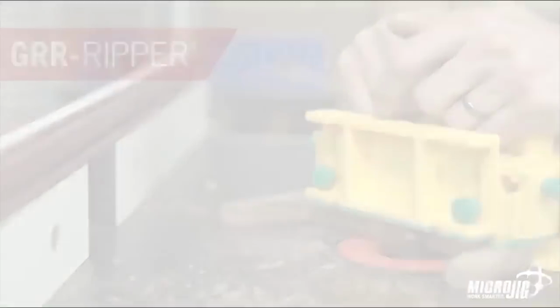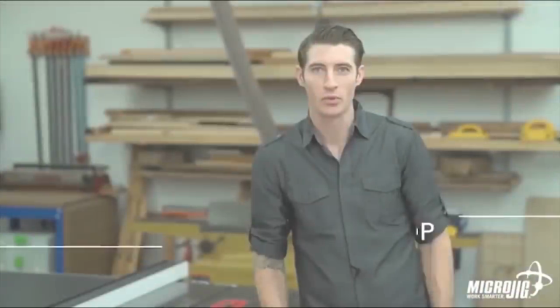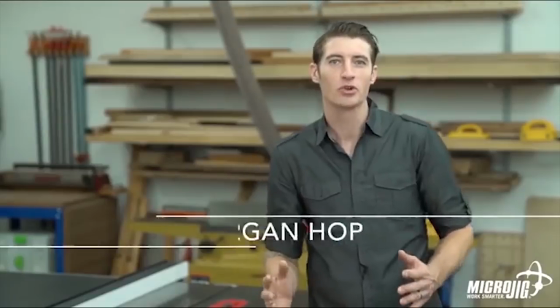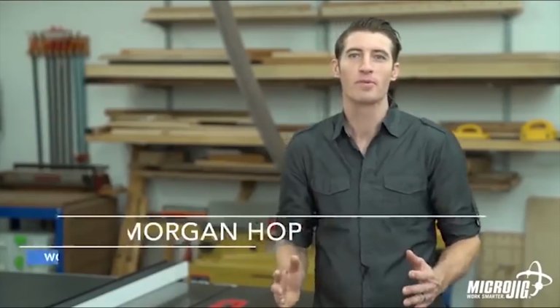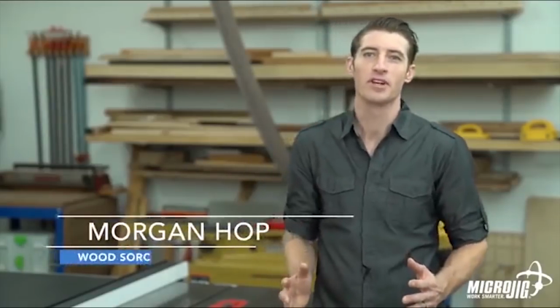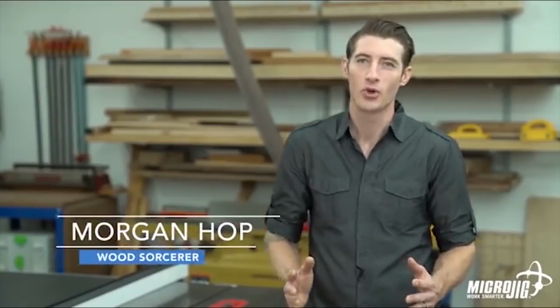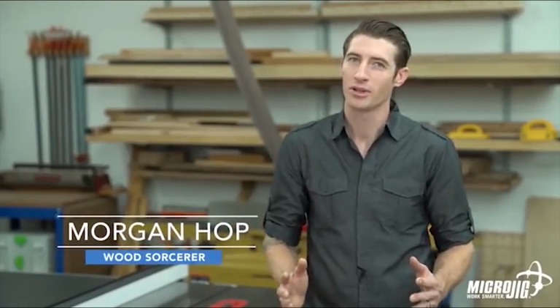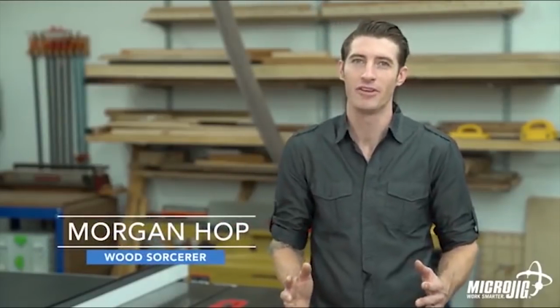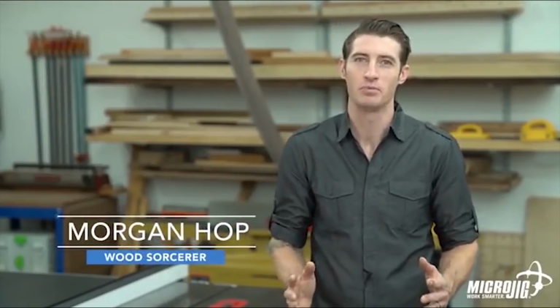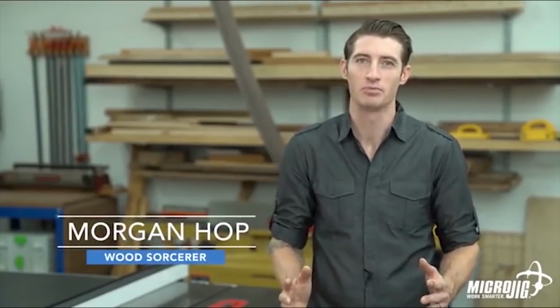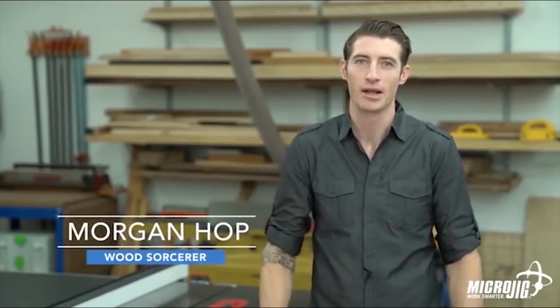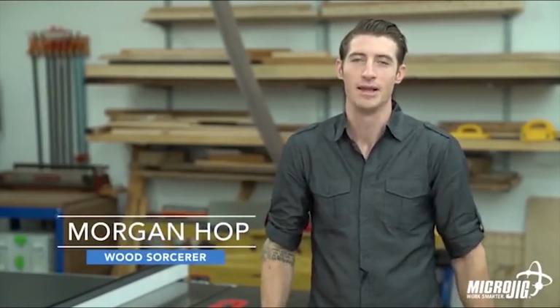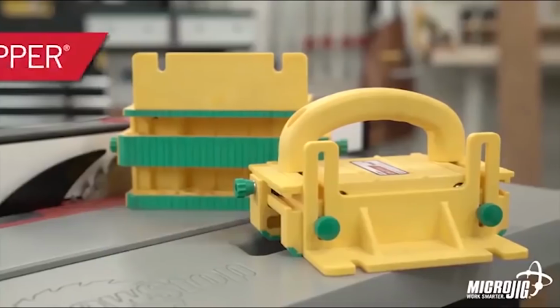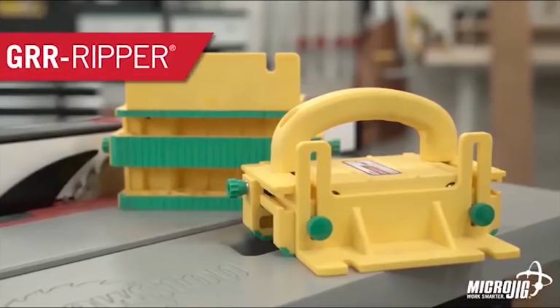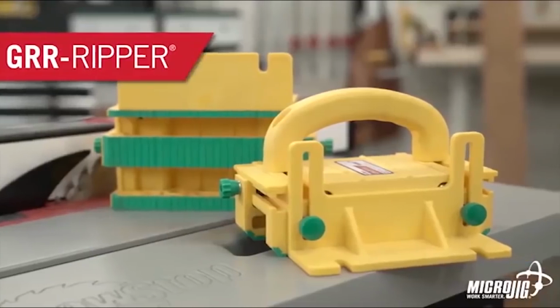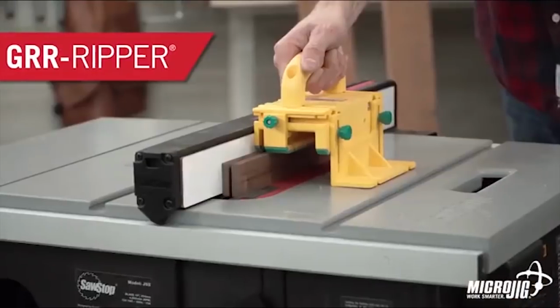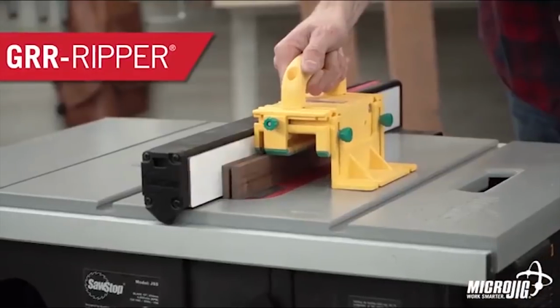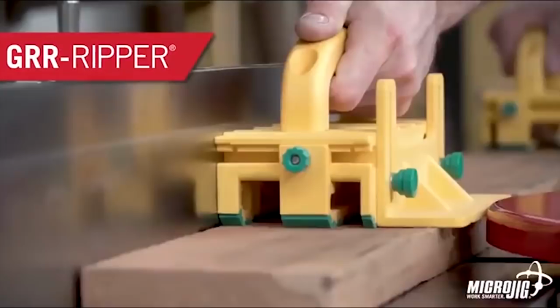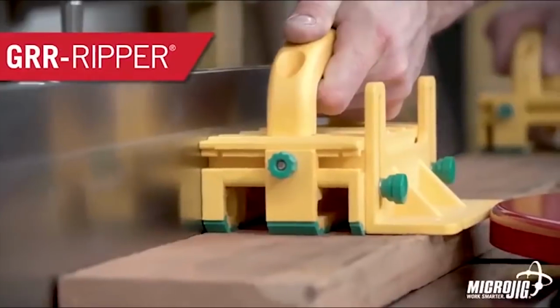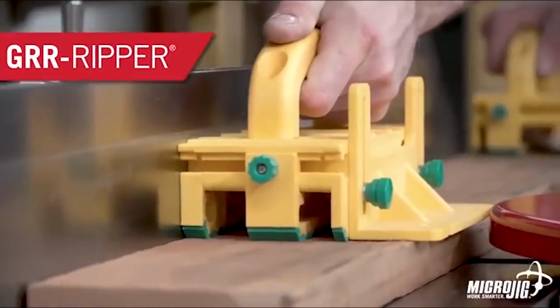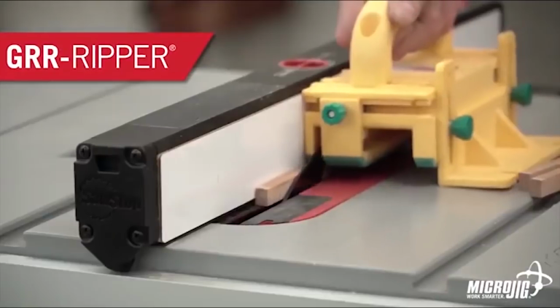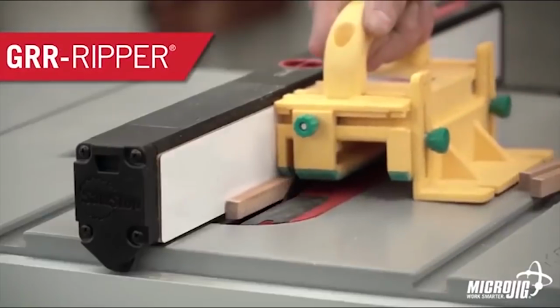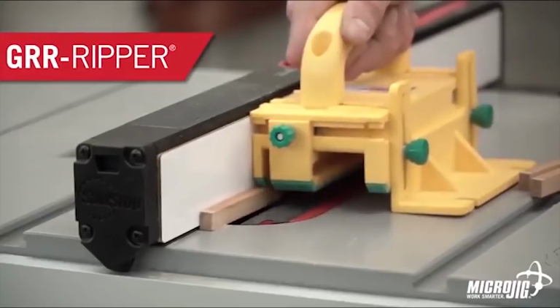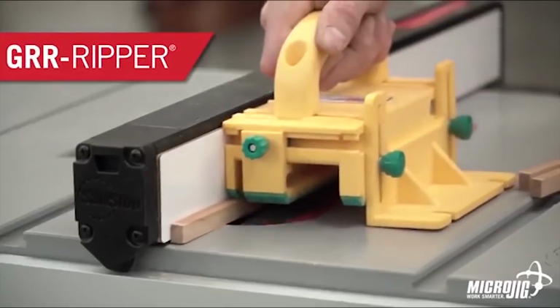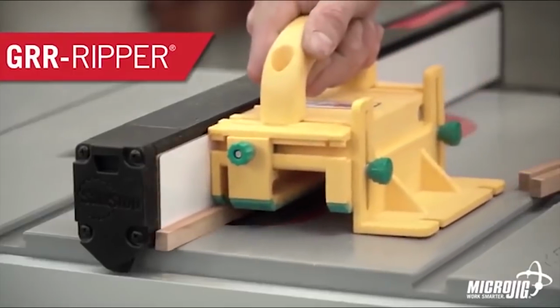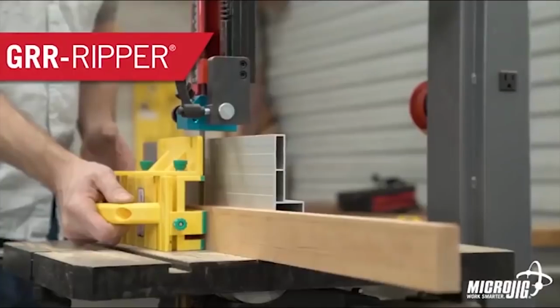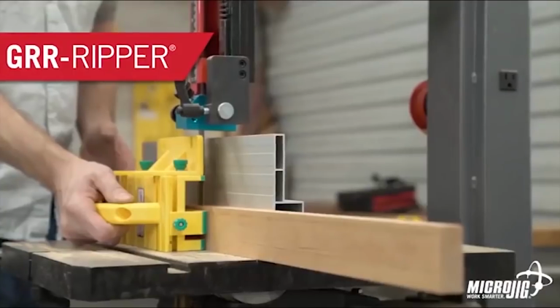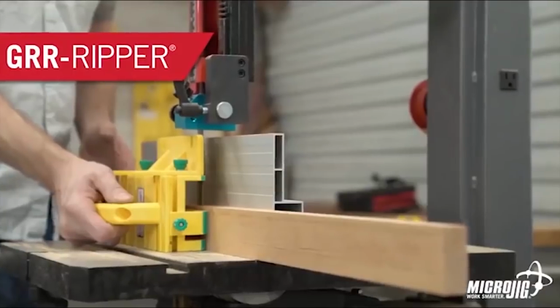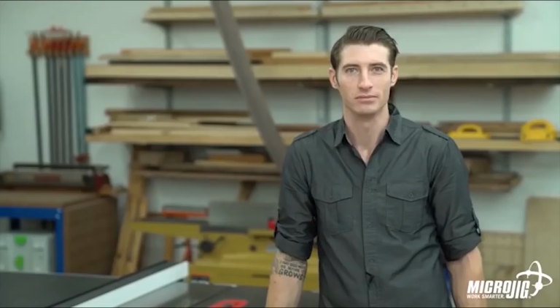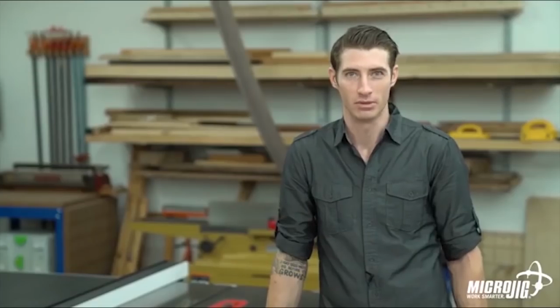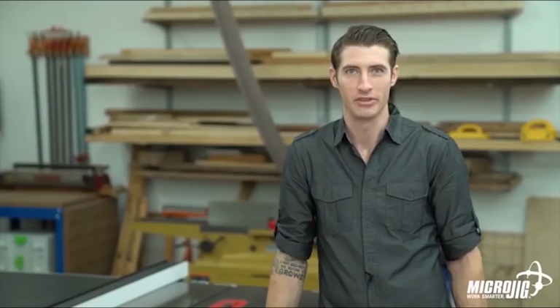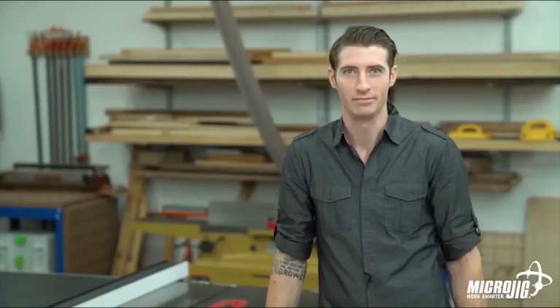The original Gripper is an incredibly advanced push block, but would you believe it could get even more advanced? Seems unbelievable, but believe it.